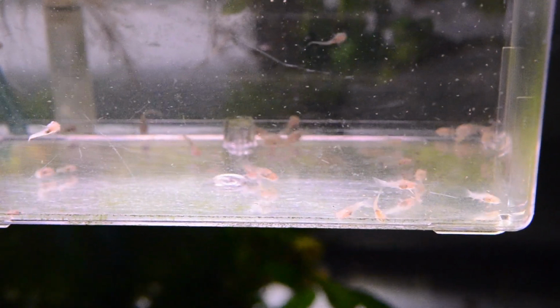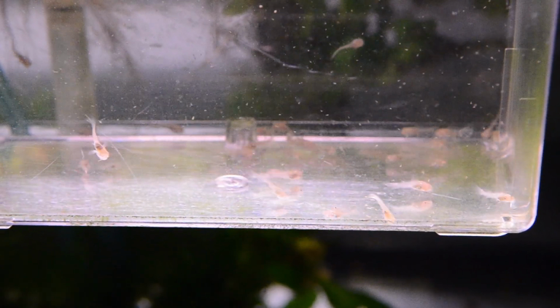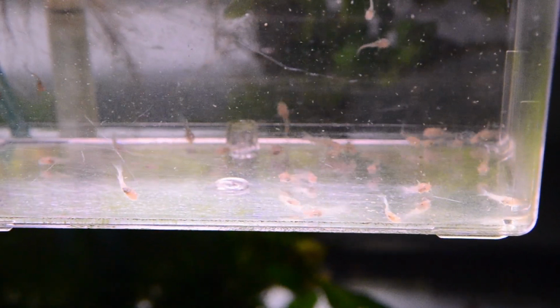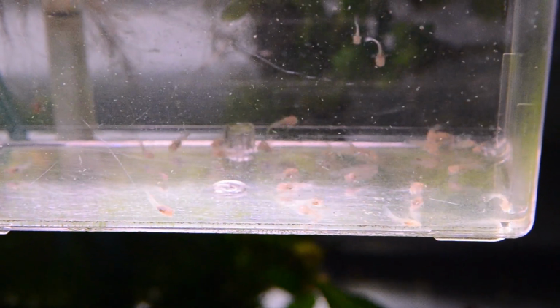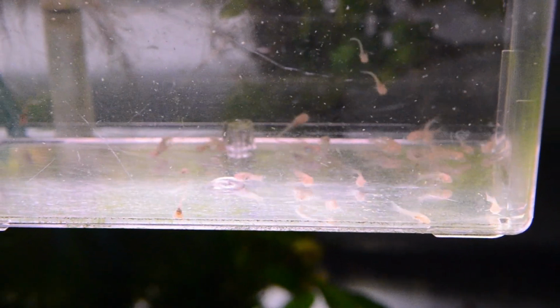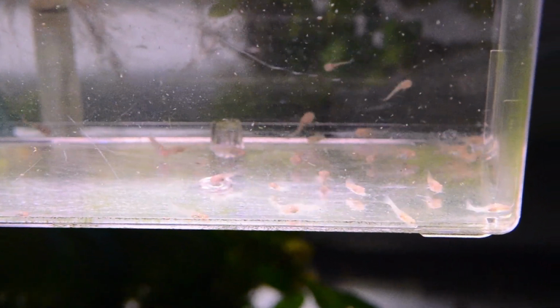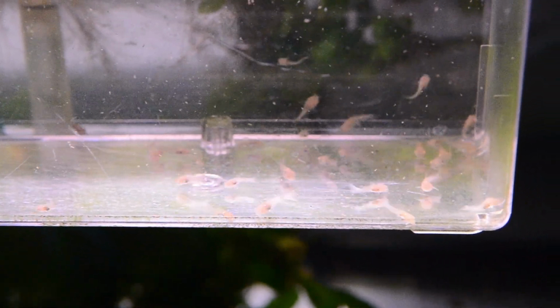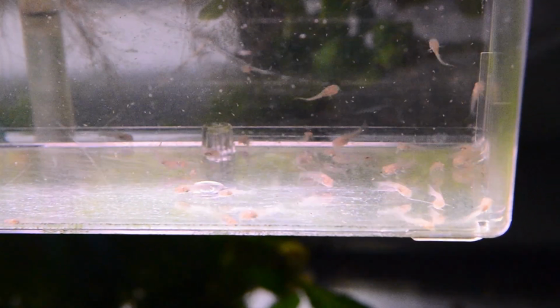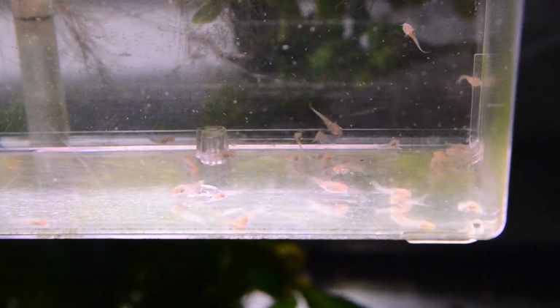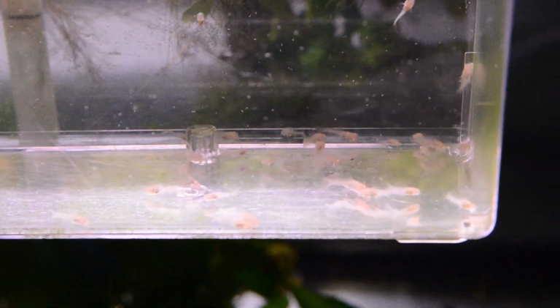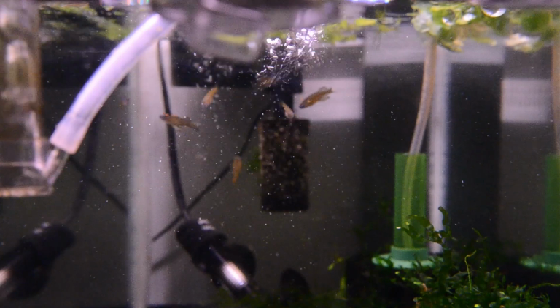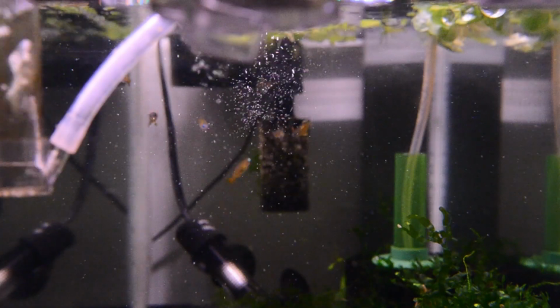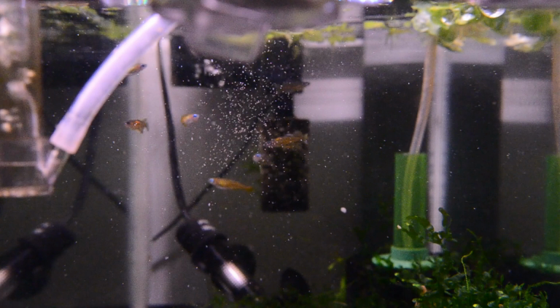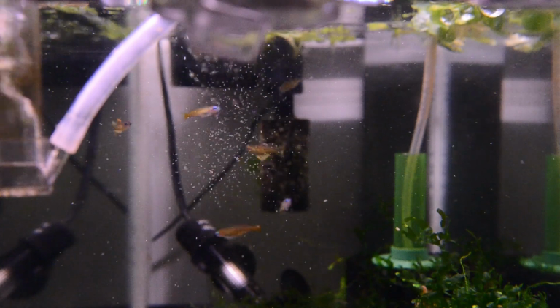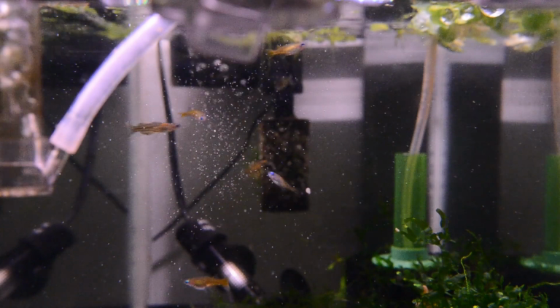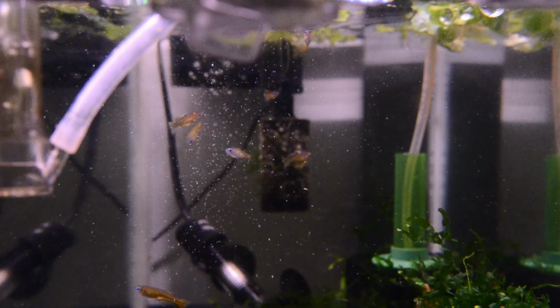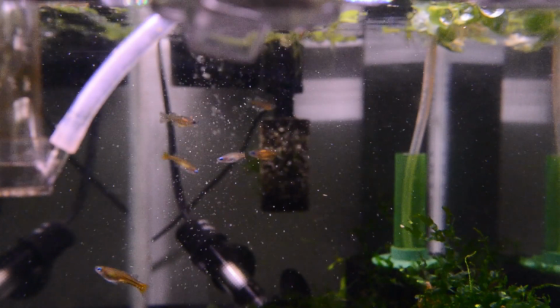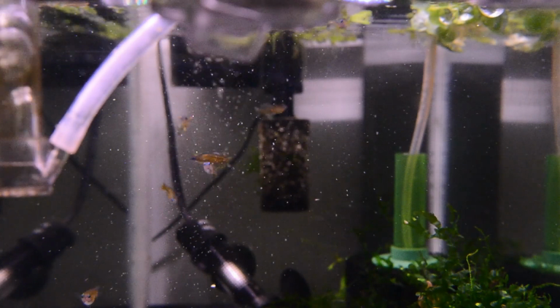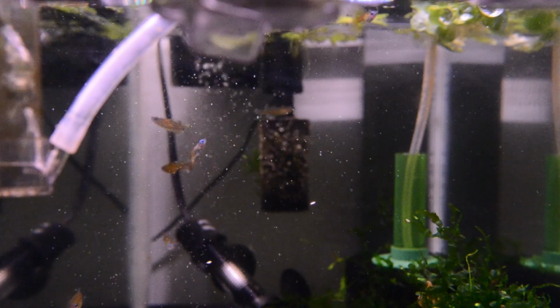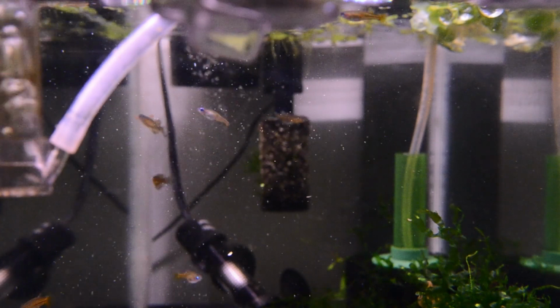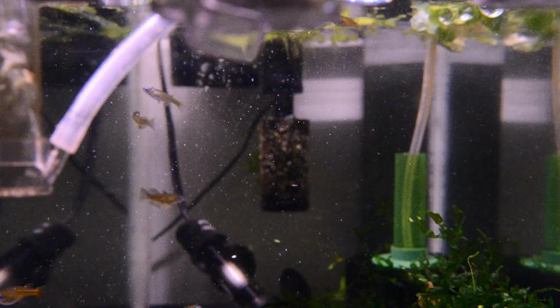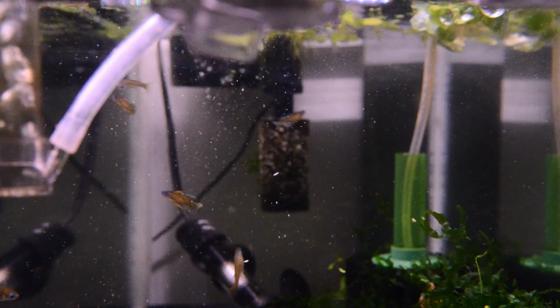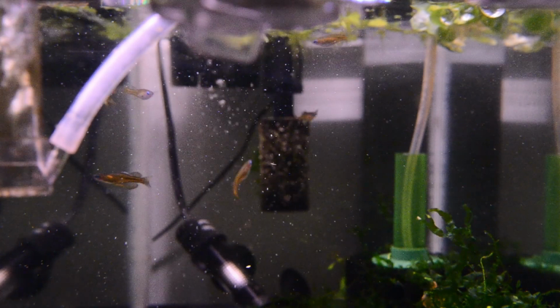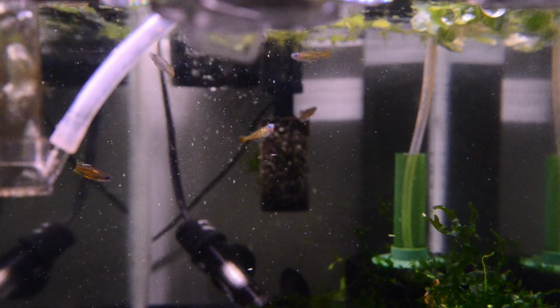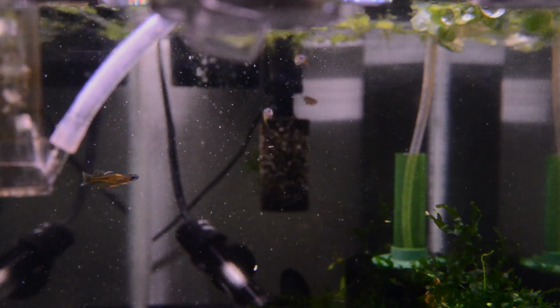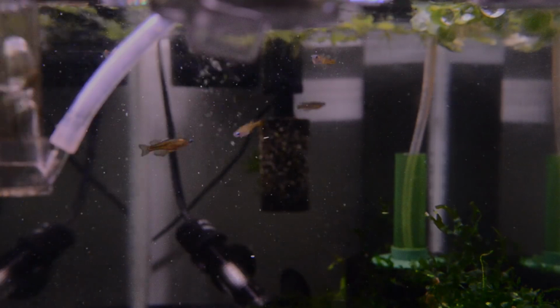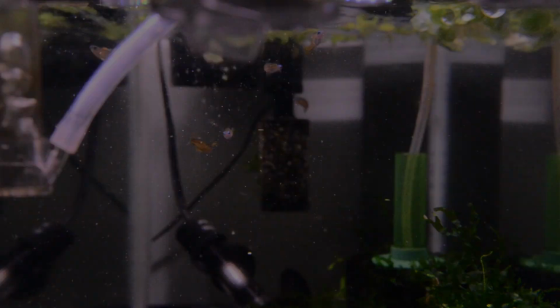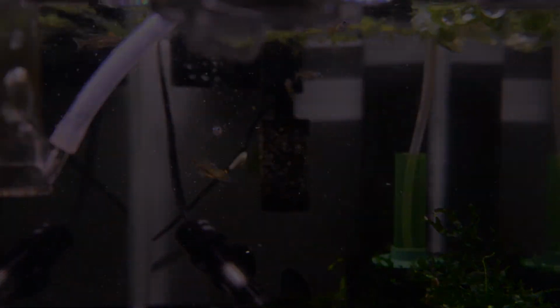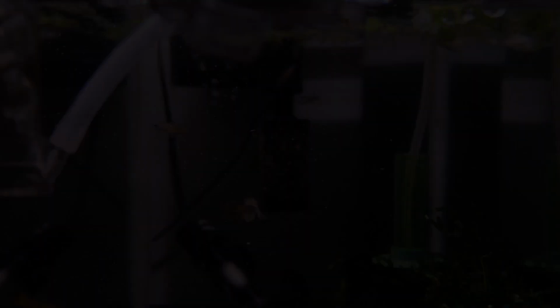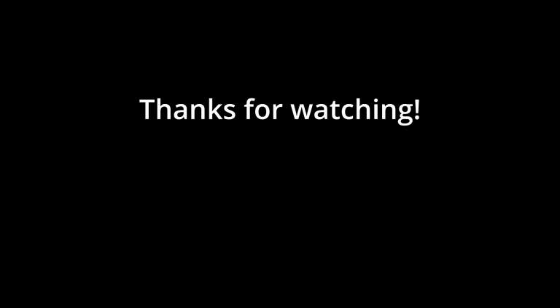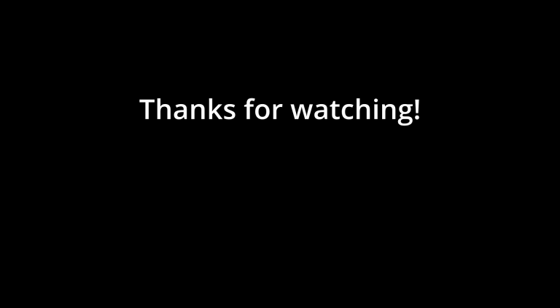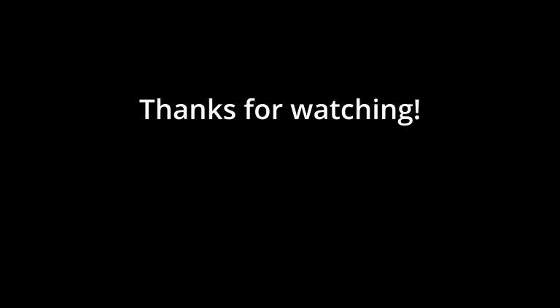Do you hatch out brine shrimp? If you do, what method do you use? Let me know in the comments. And as always, thanks for watching.